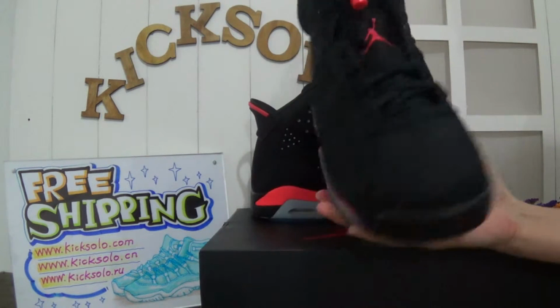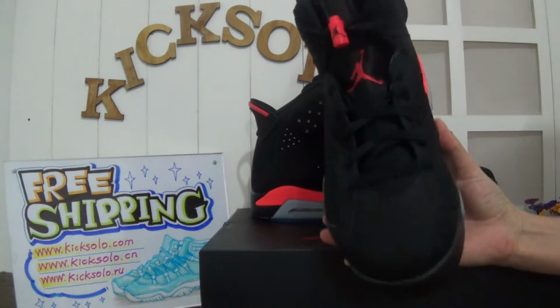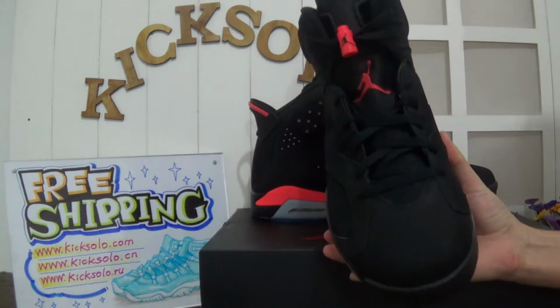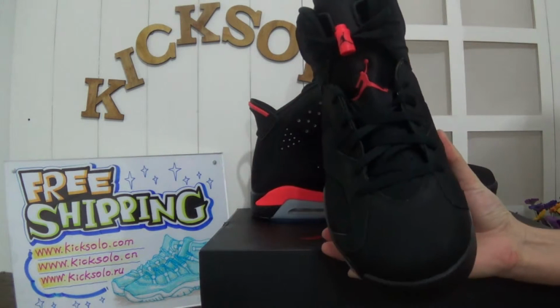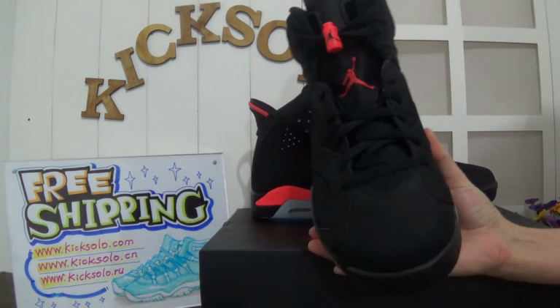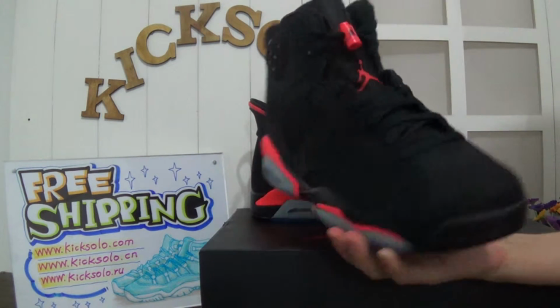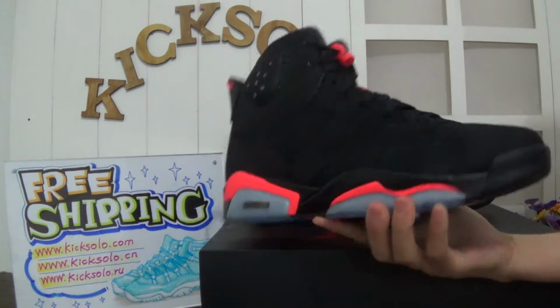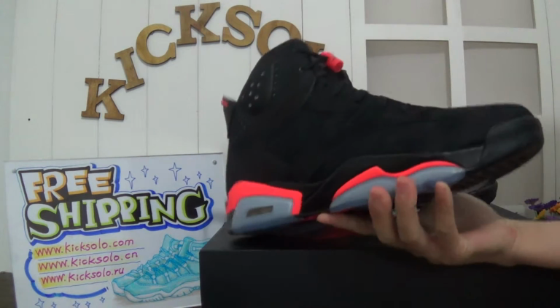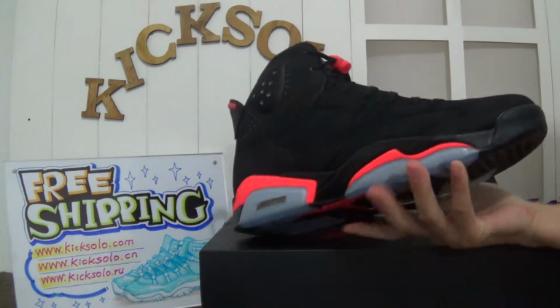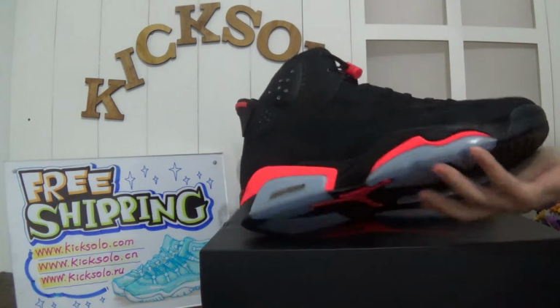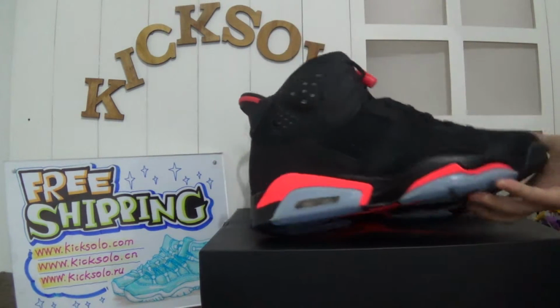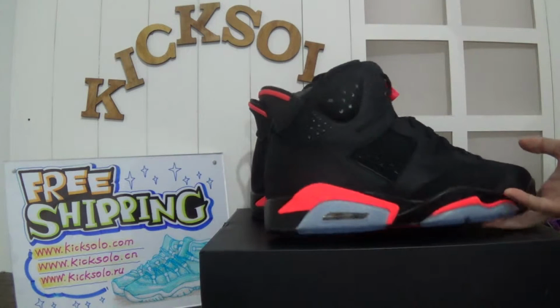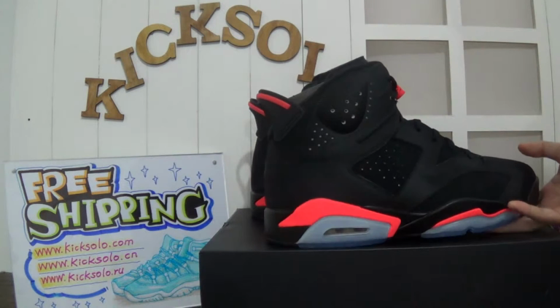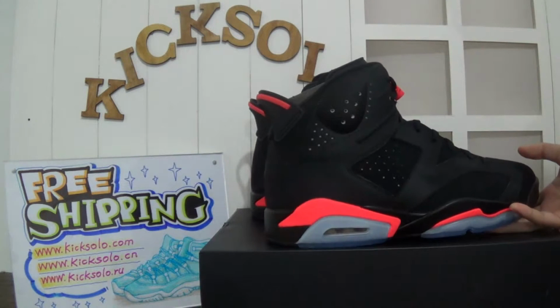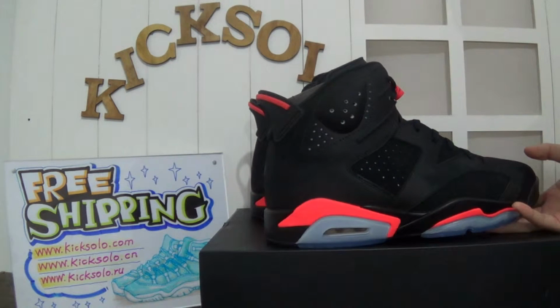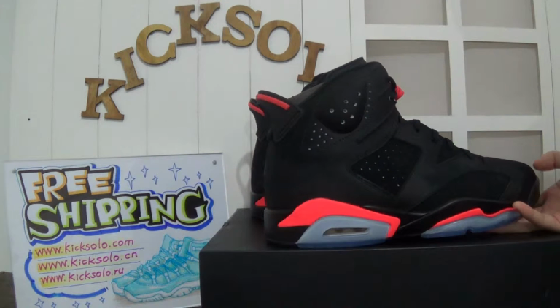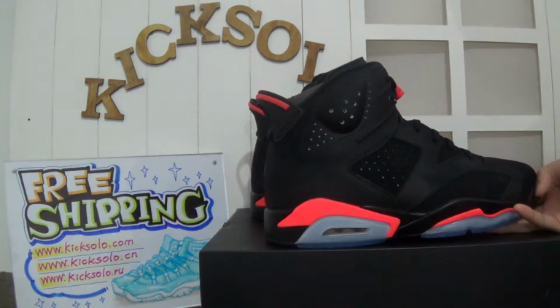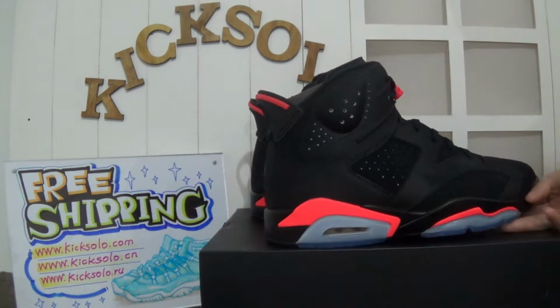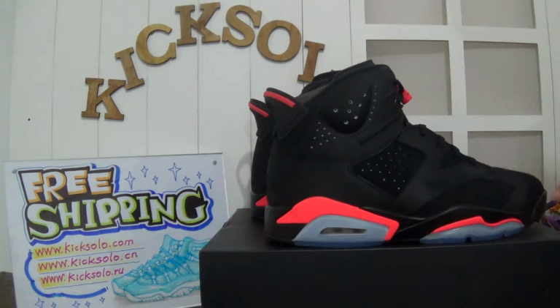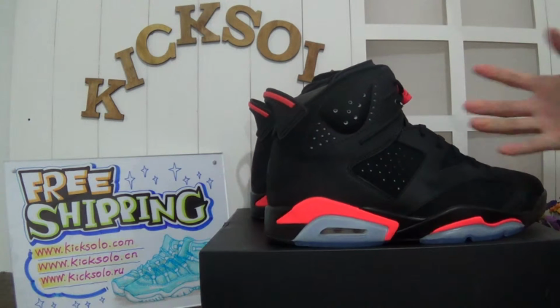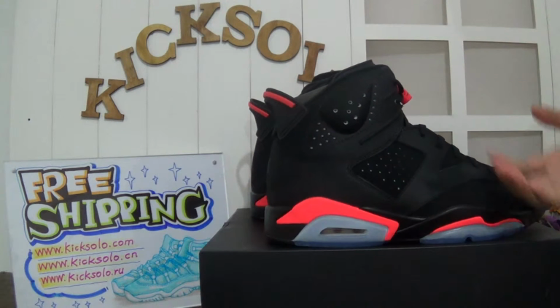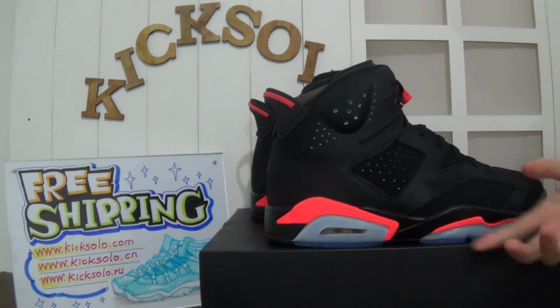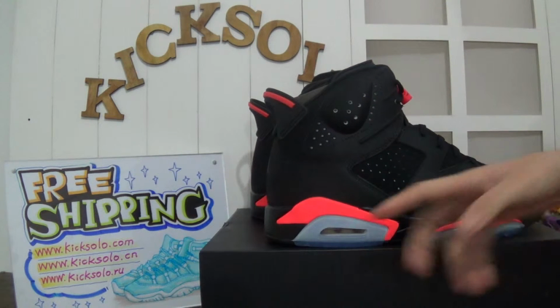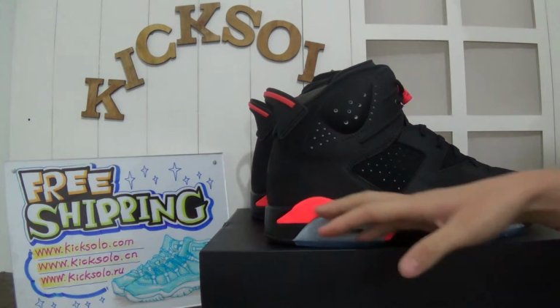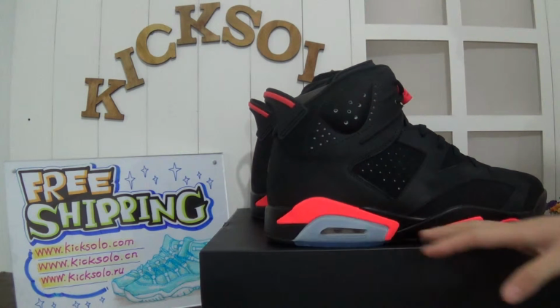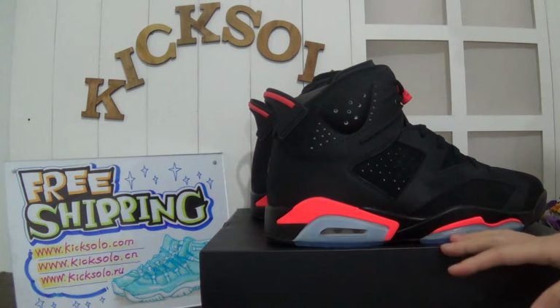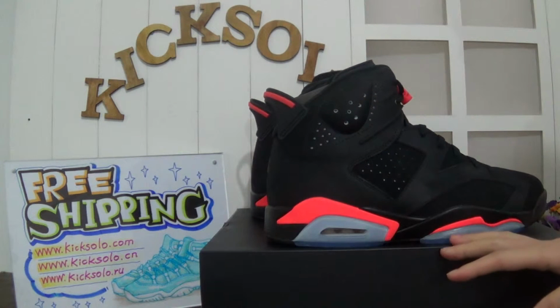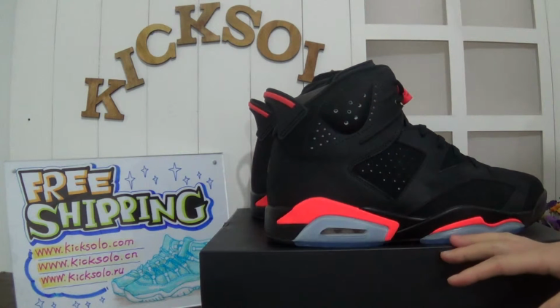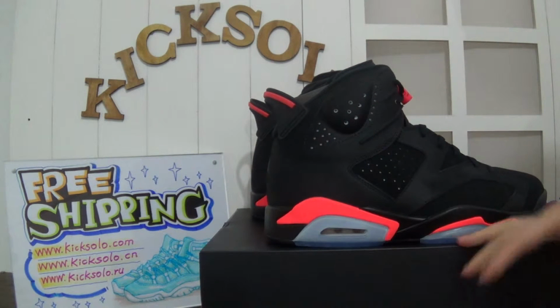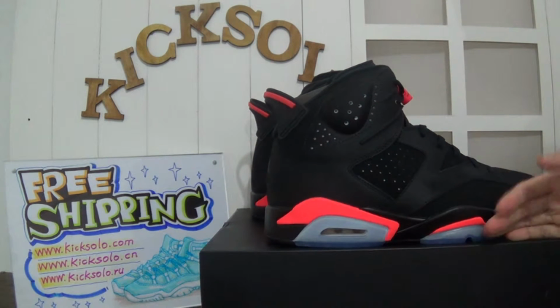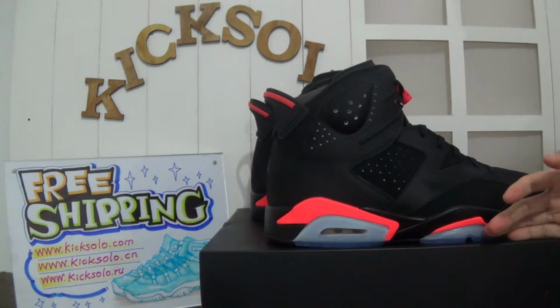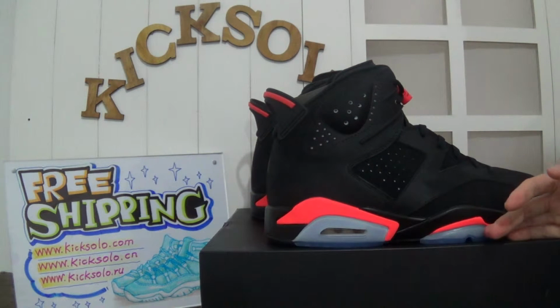This is the new version. You can see the colorway is bright with infrared color, very nice.